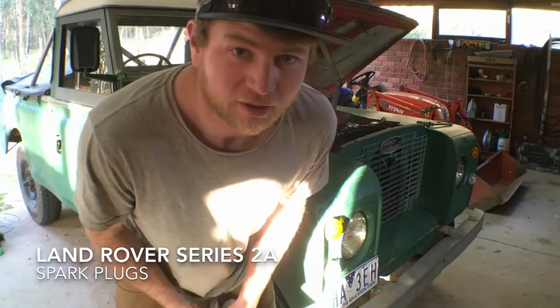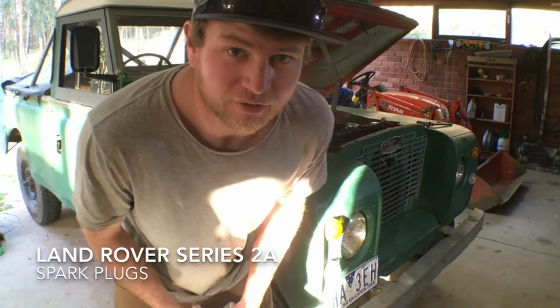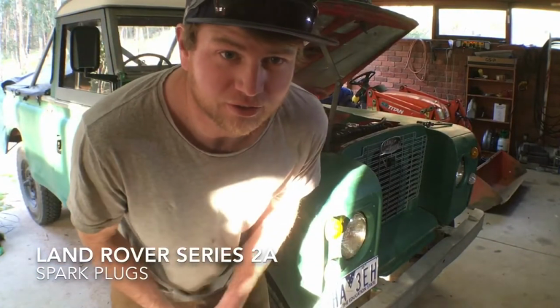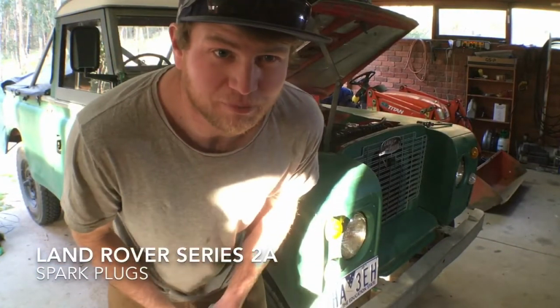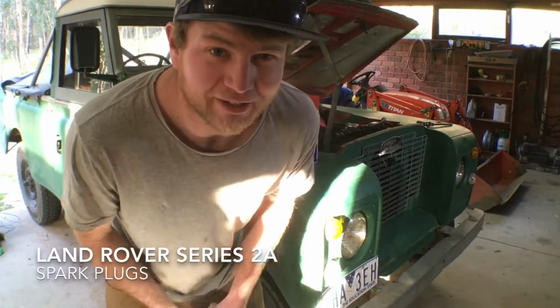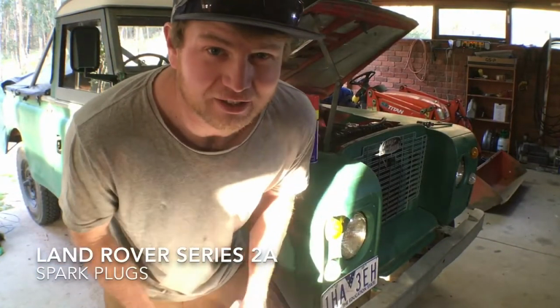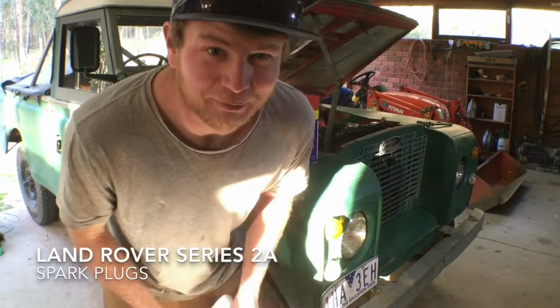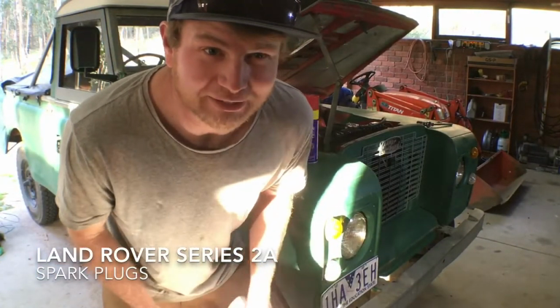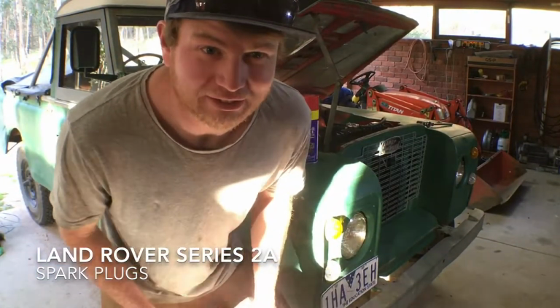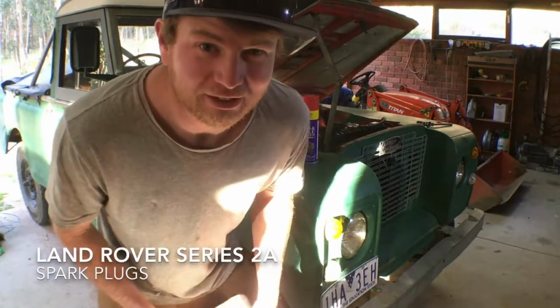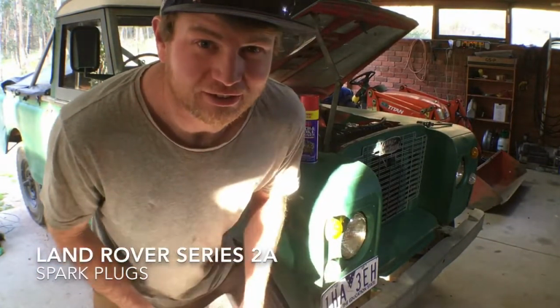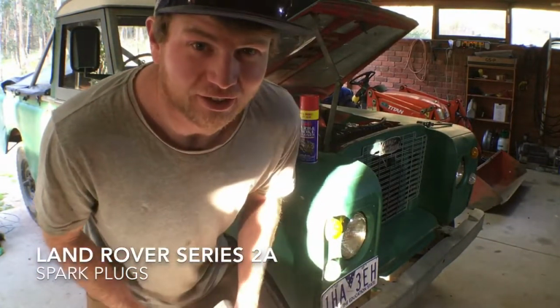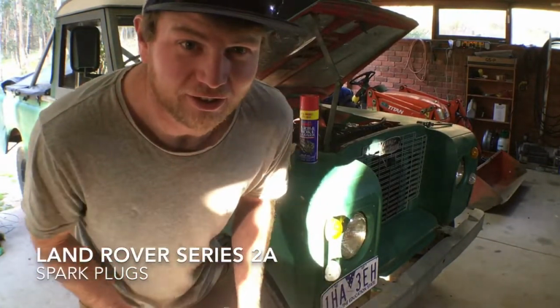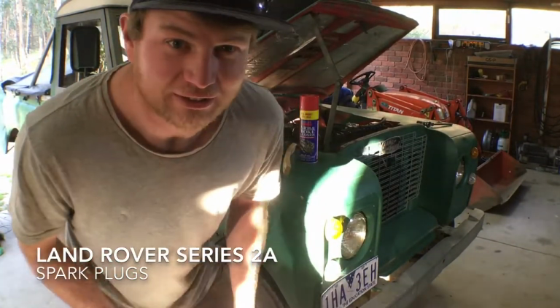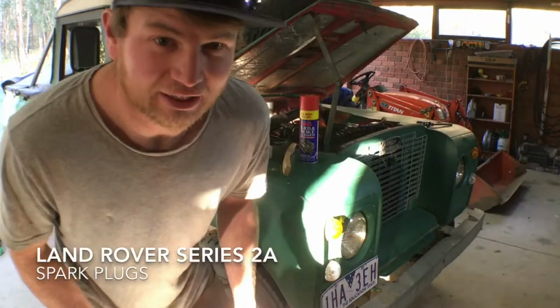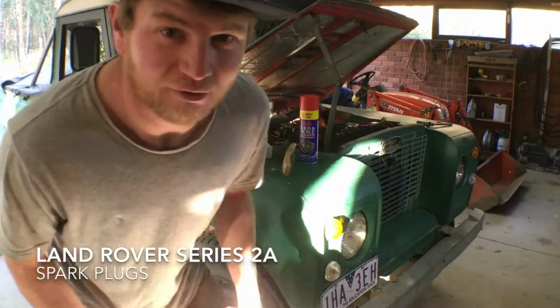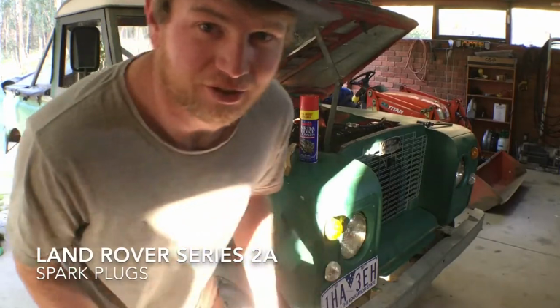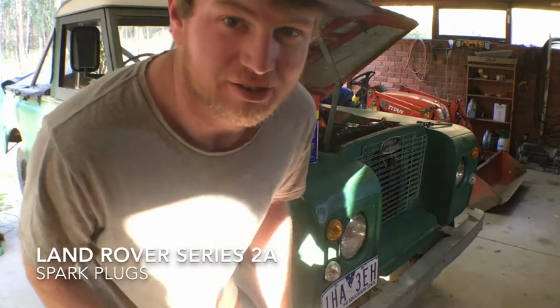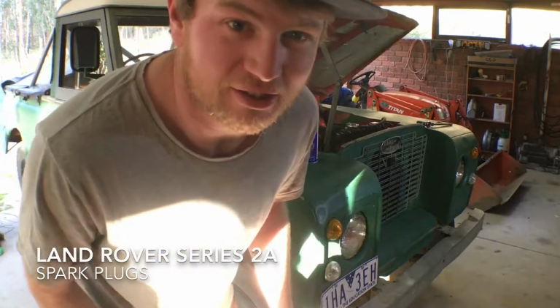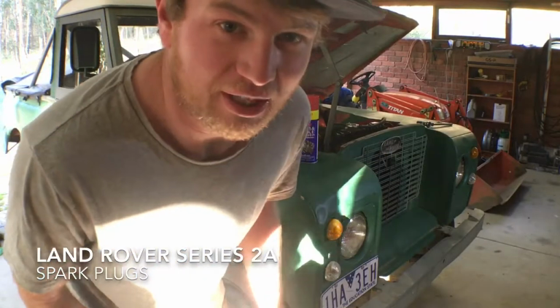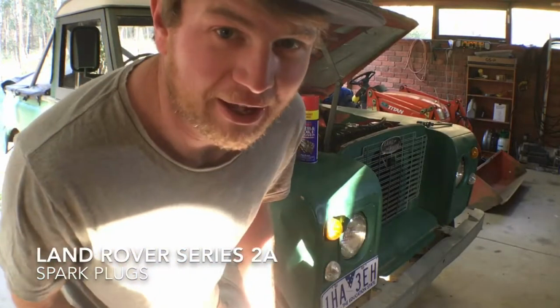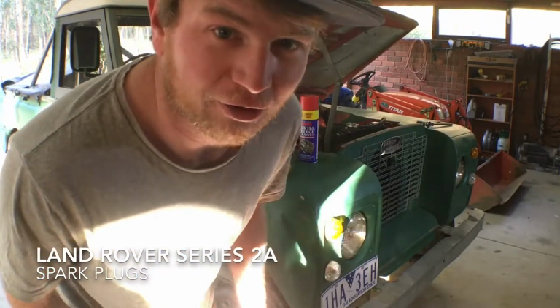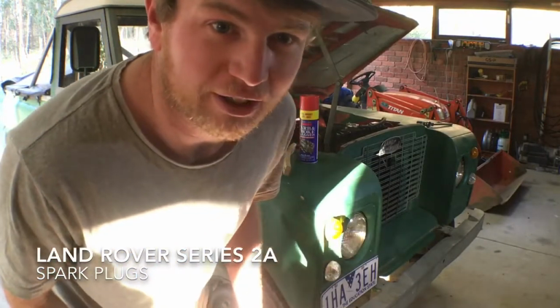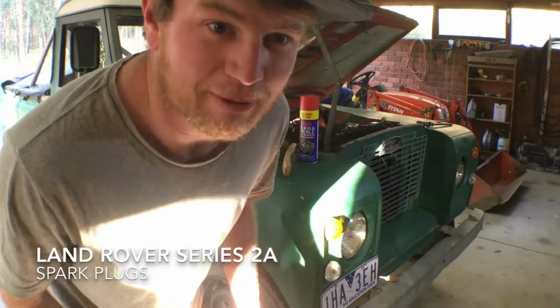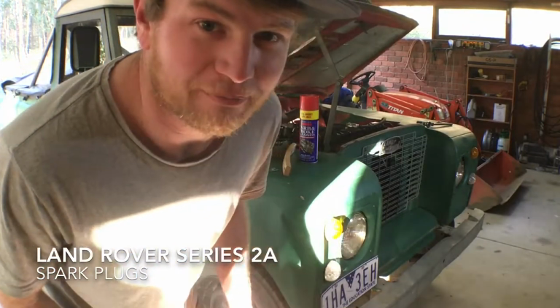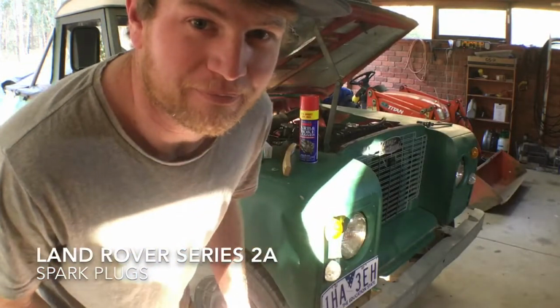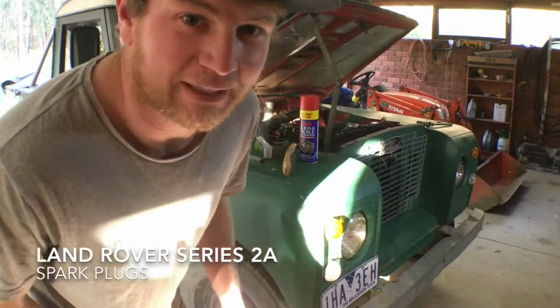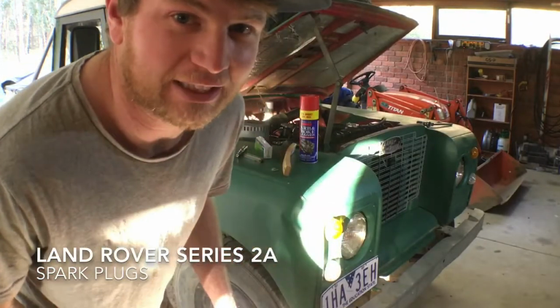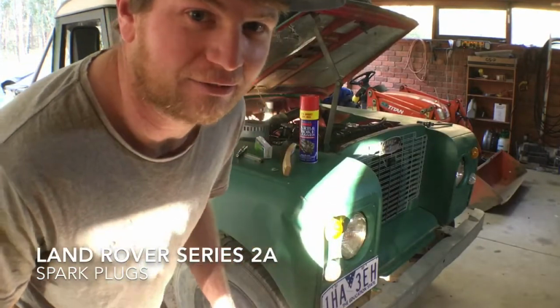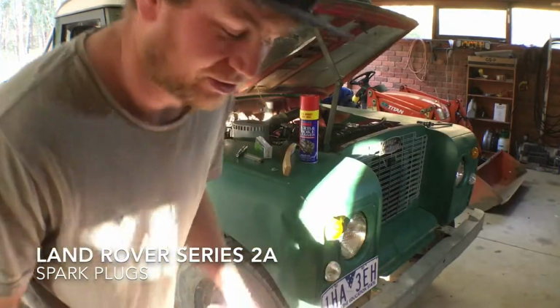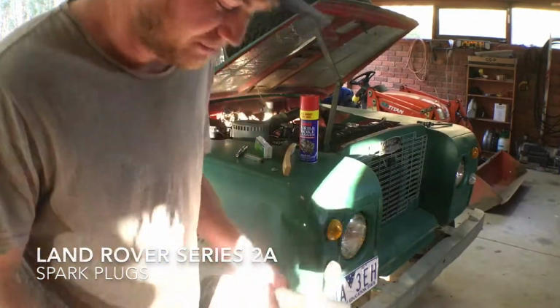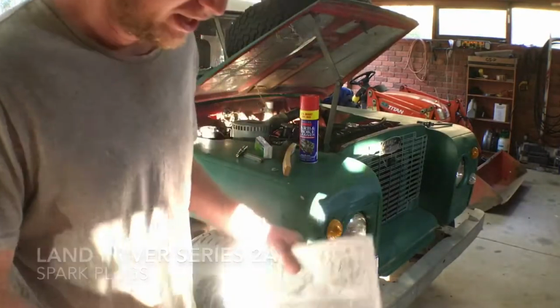This video is all about the spark plugs. The next thing I want to do is just take them out, have a look, inspect them, and see what needs to be done.